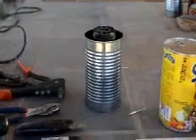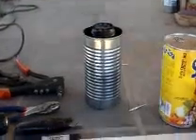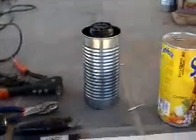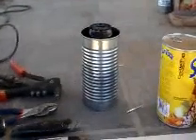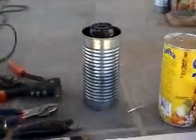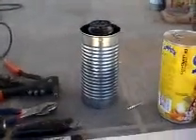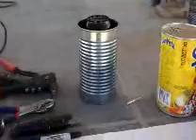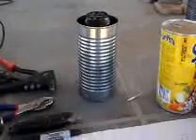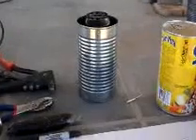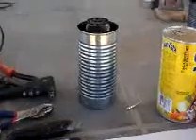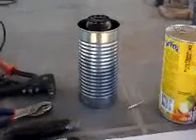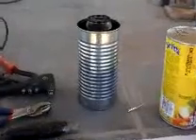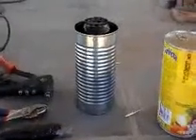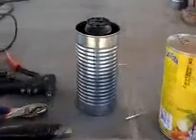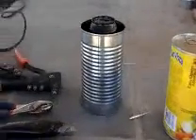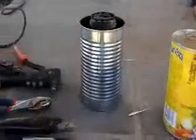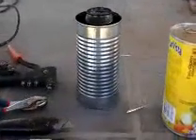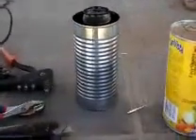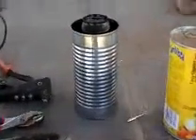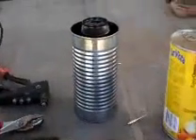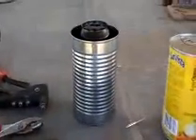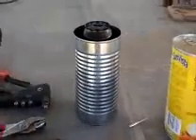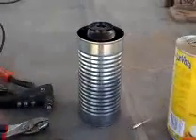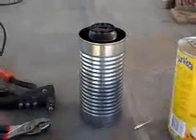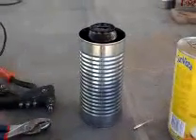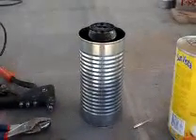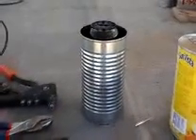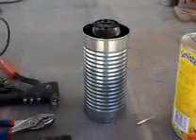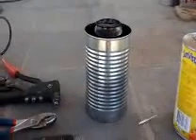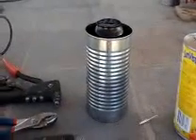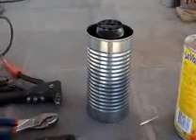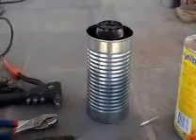Hello, this is Rod Standage and we're going to show you how to make a pop can rocket stove boiler.